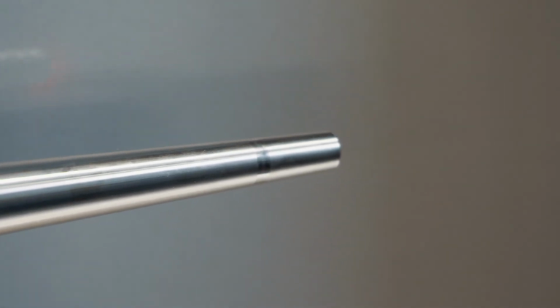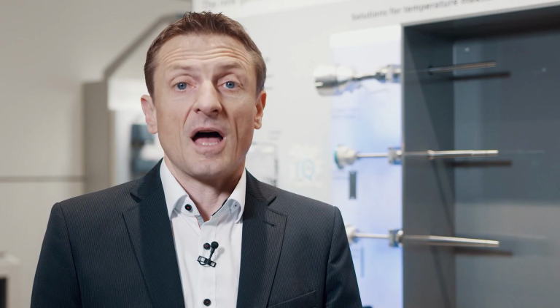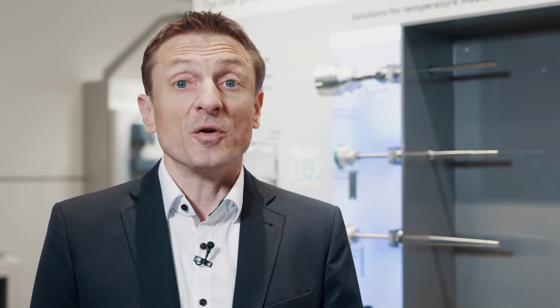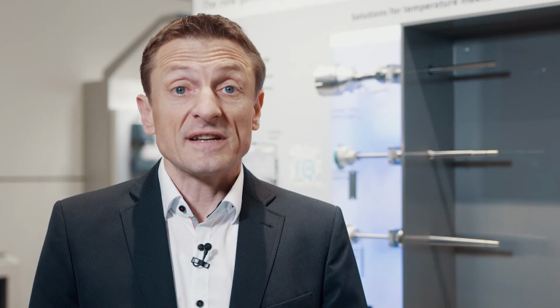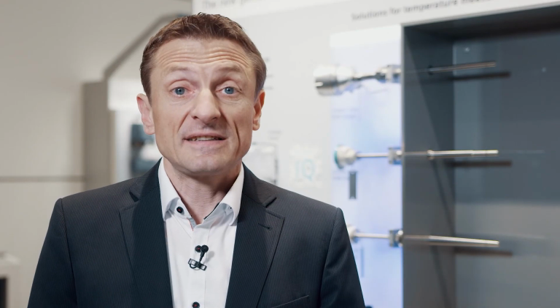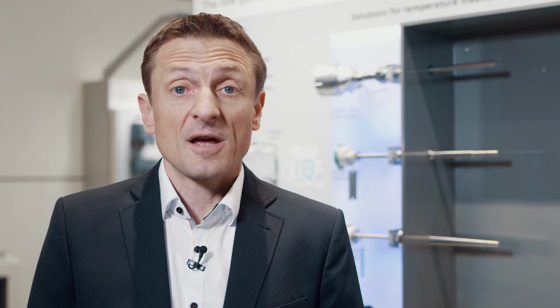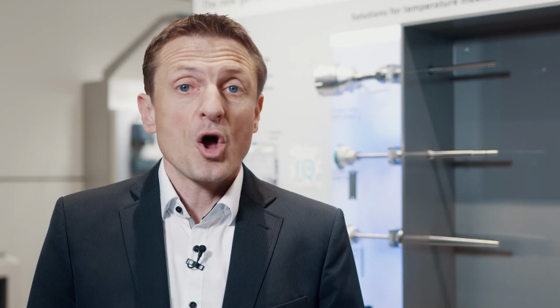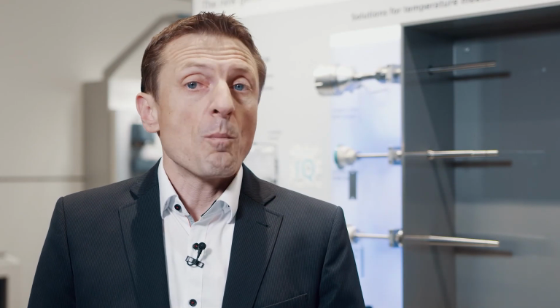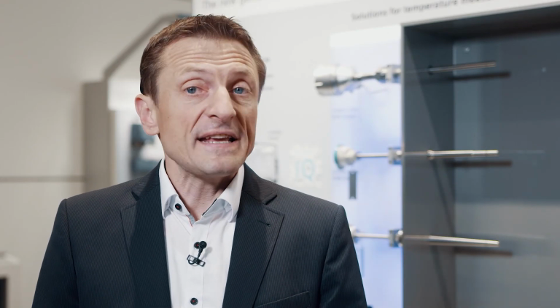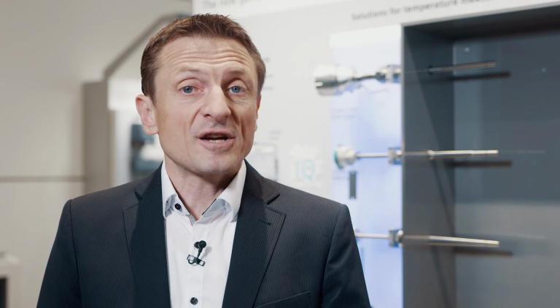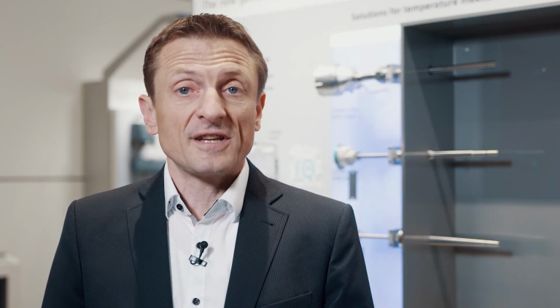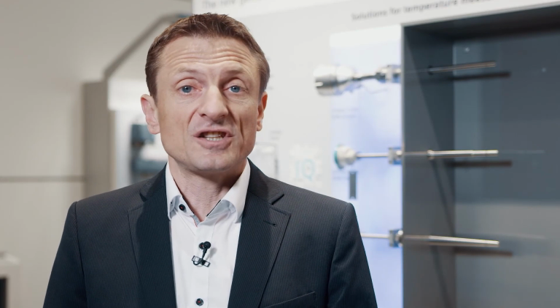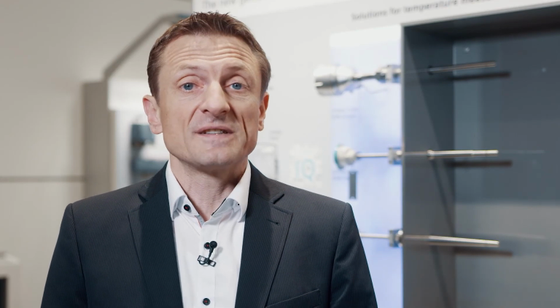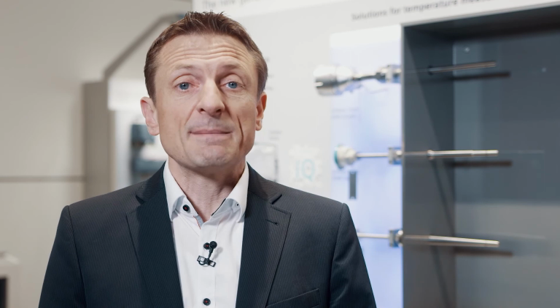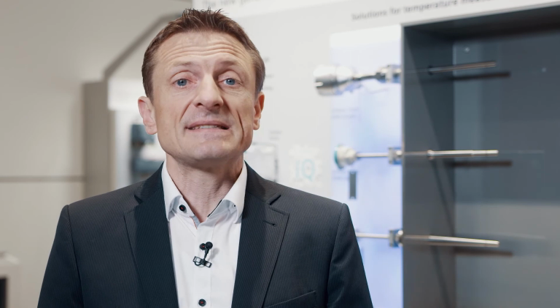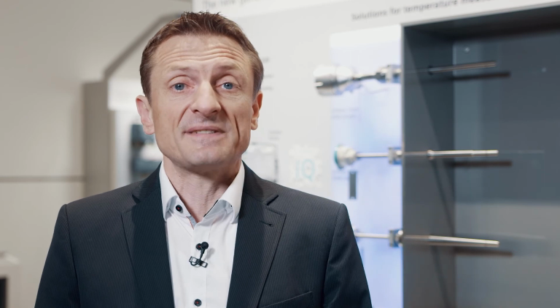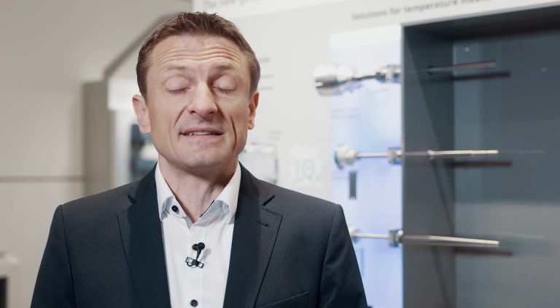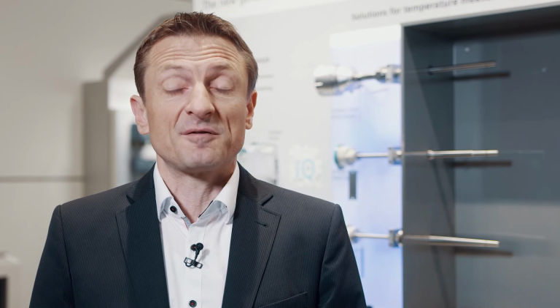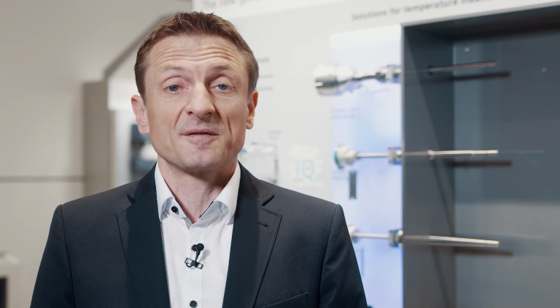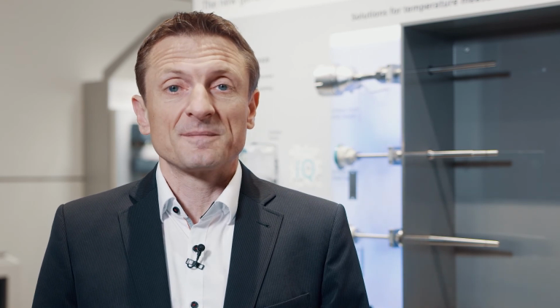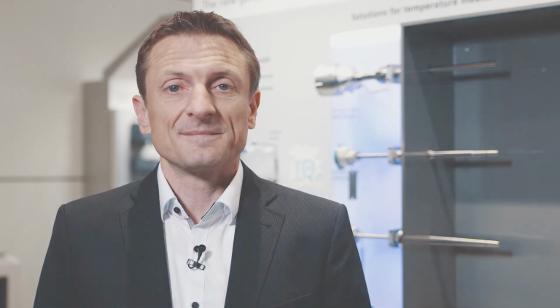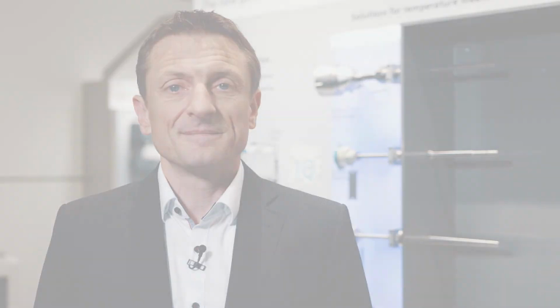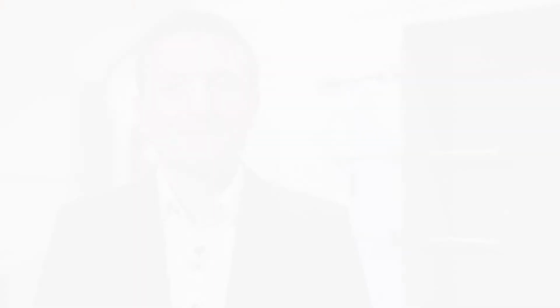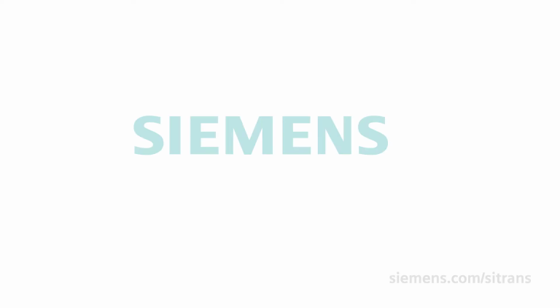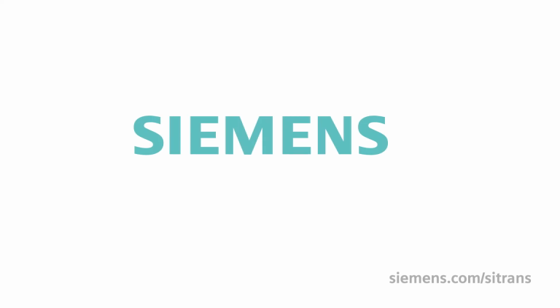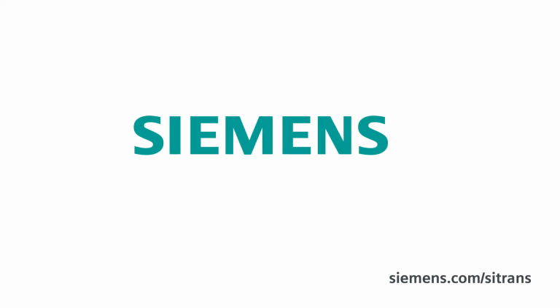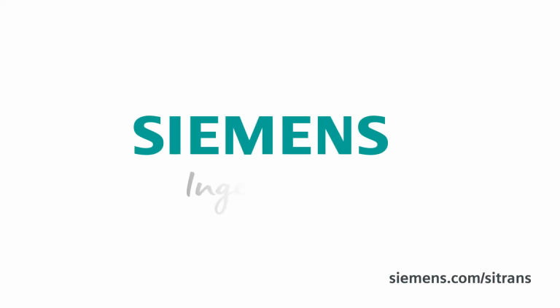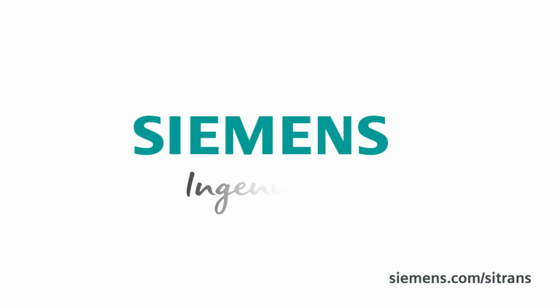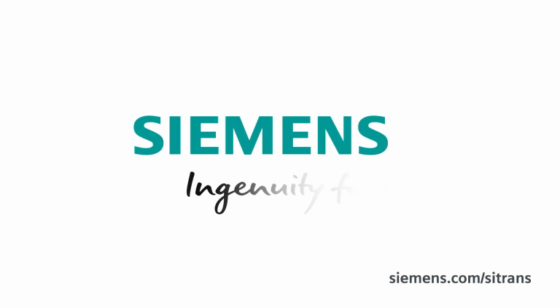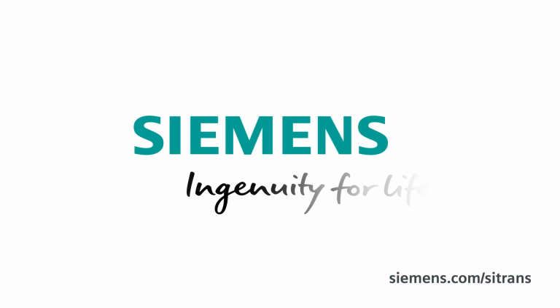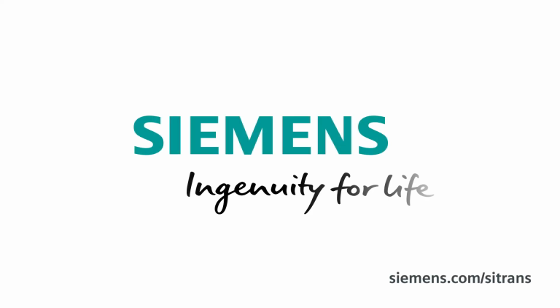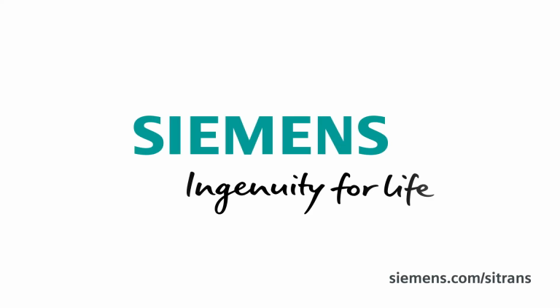Are you interested? Please contact your Siemens representative. Siemens — Ingenuity for life.